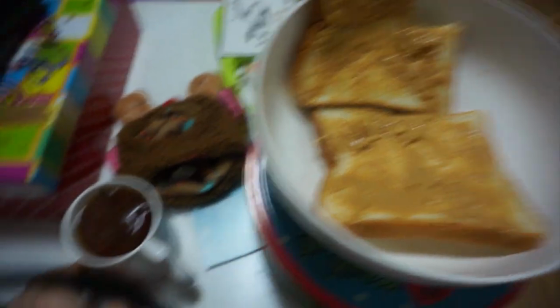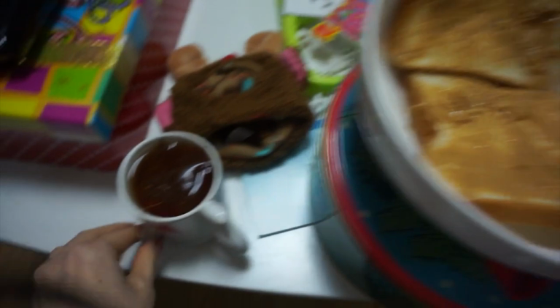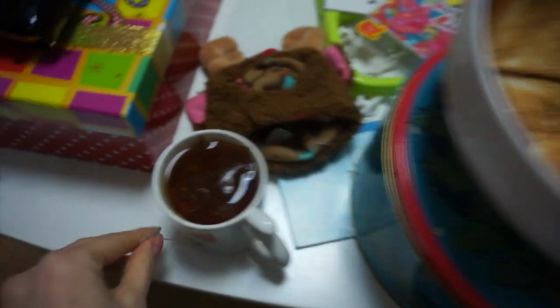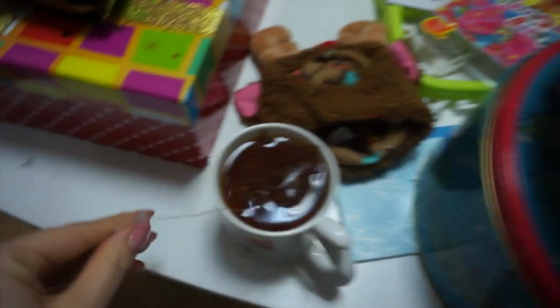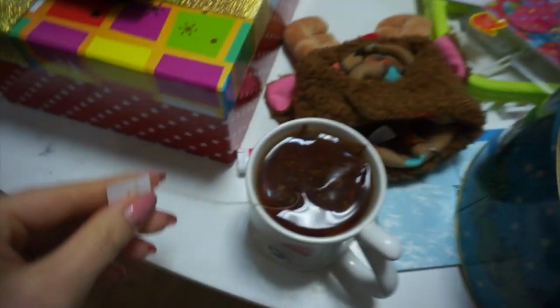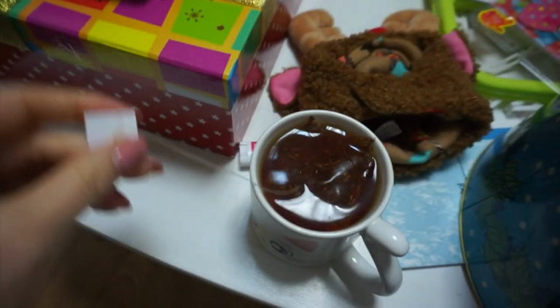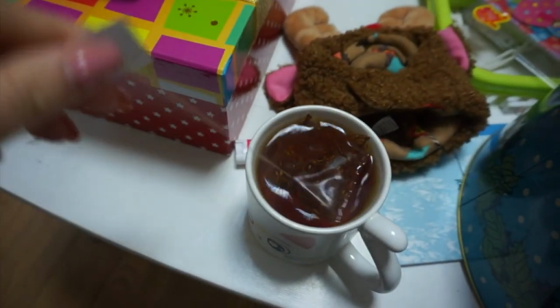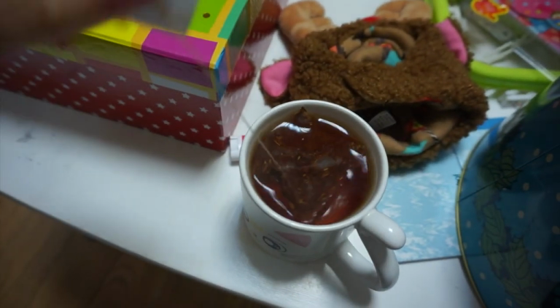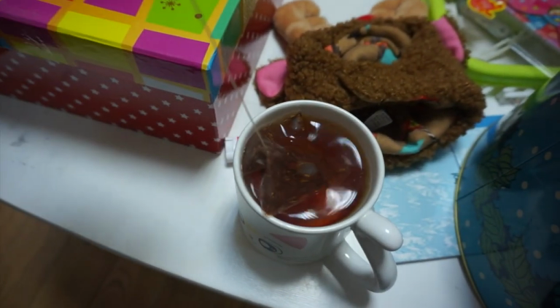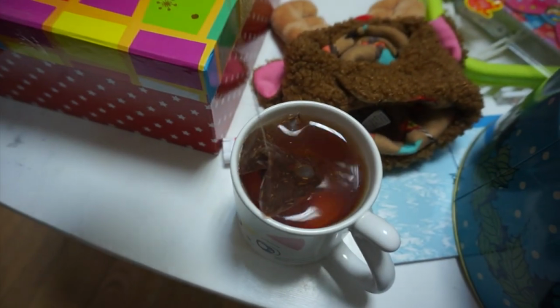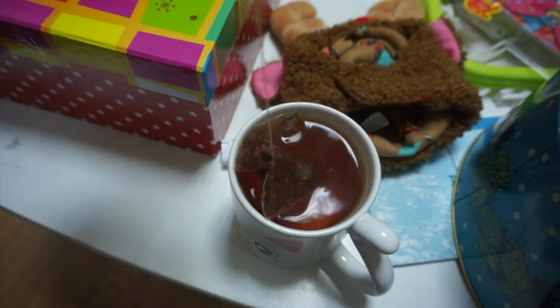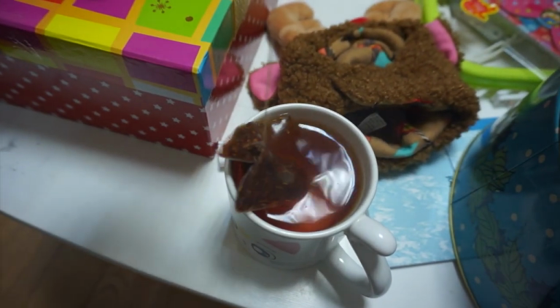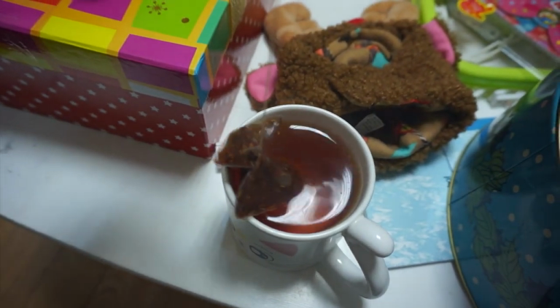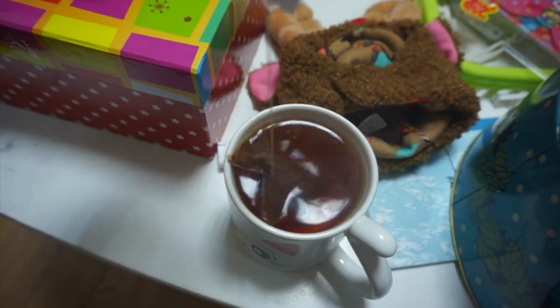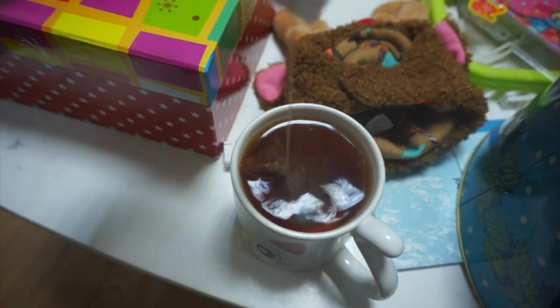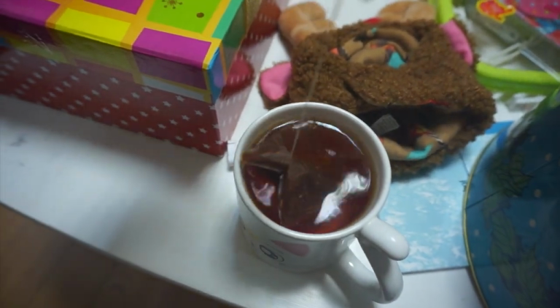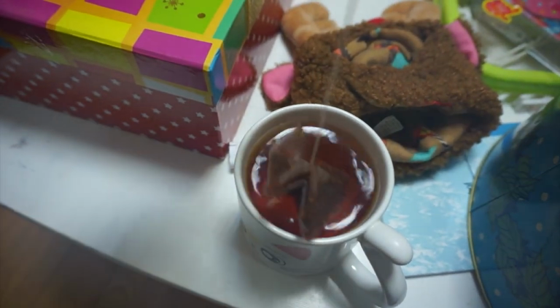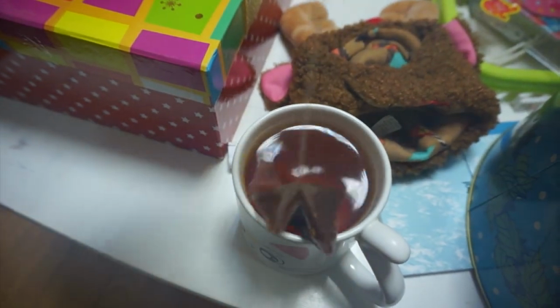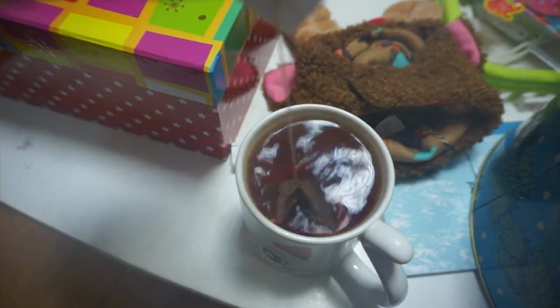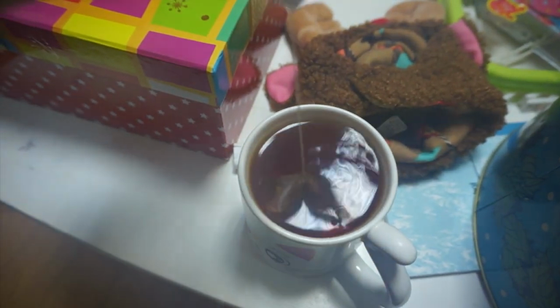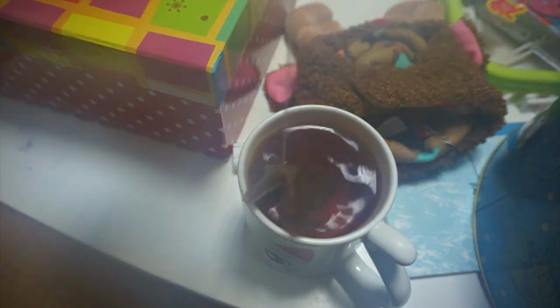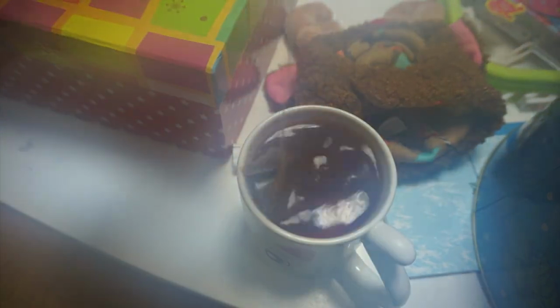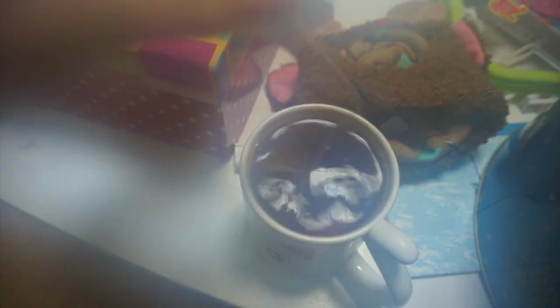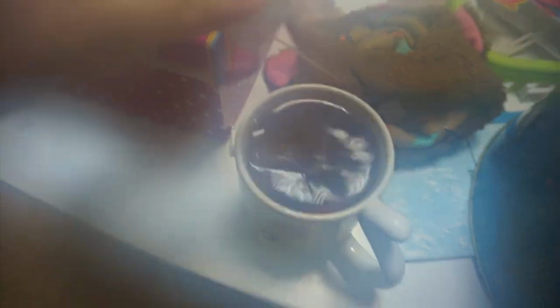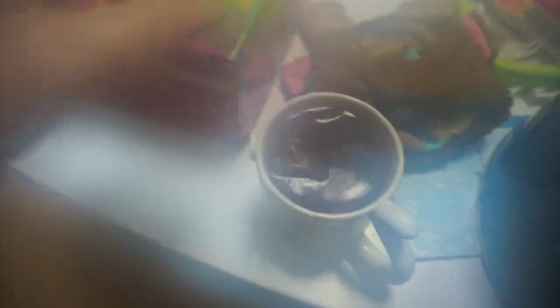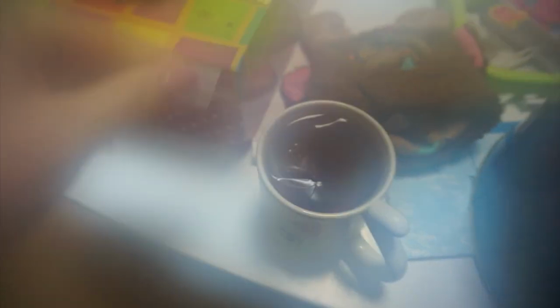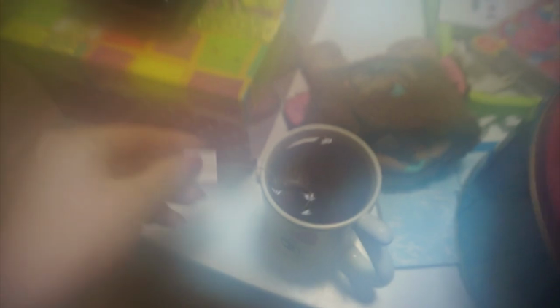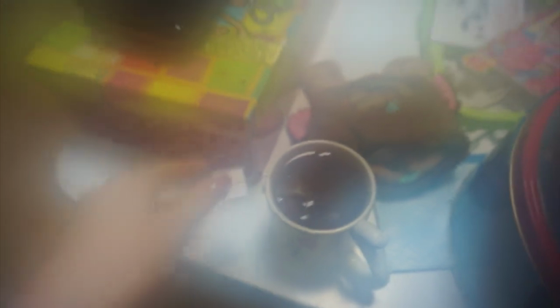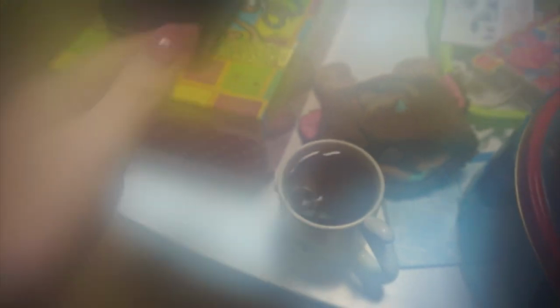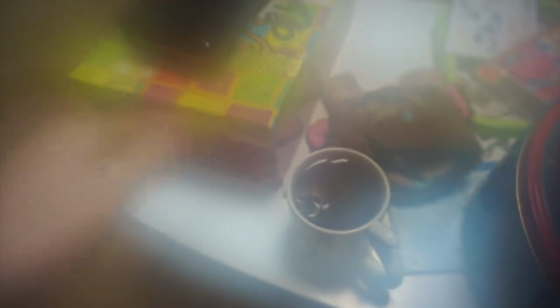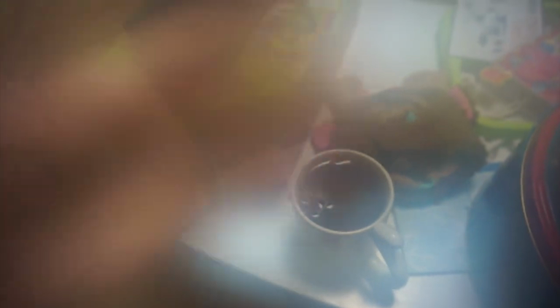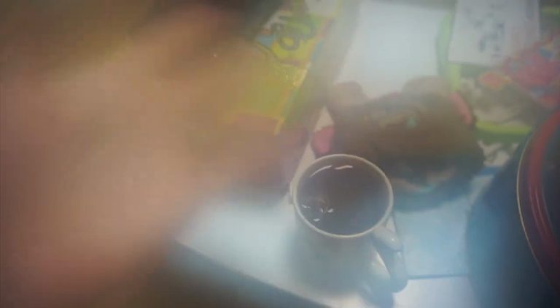I'm having another one of the teas. This one is called Bonbon and it smells really sweet. Whoa, fogging up my lens.